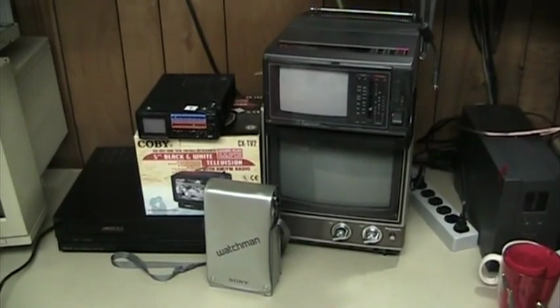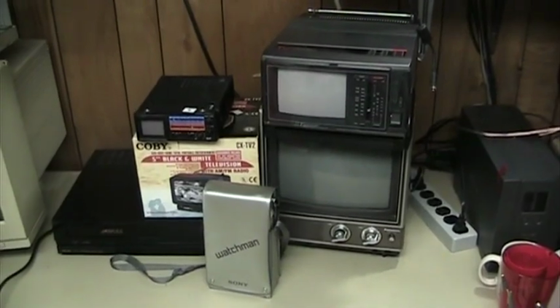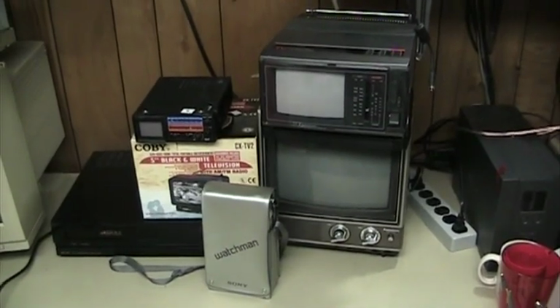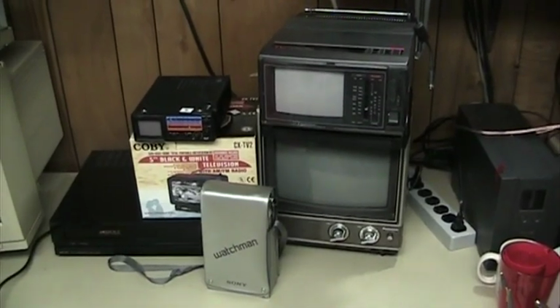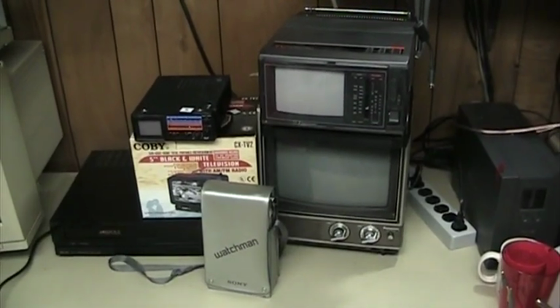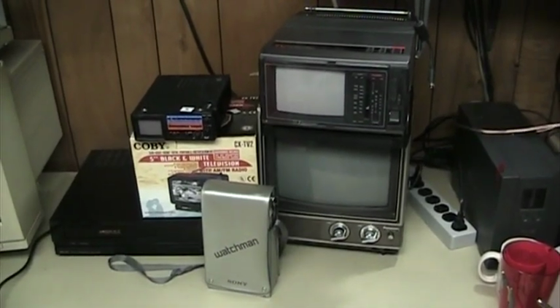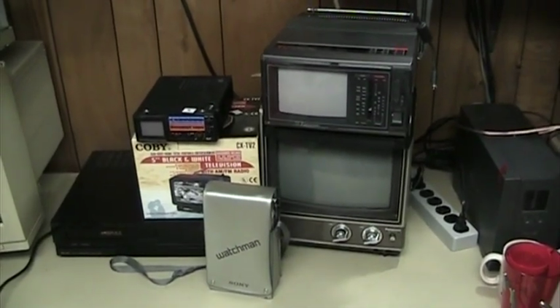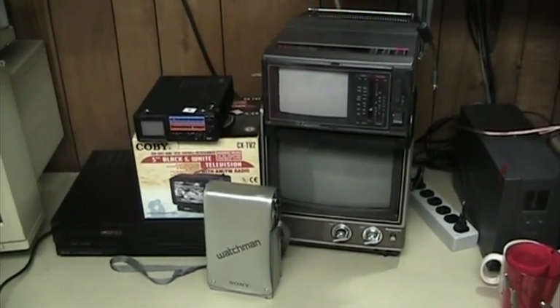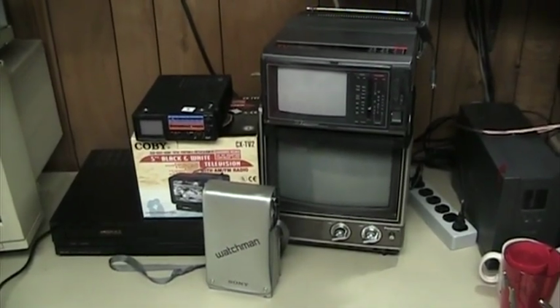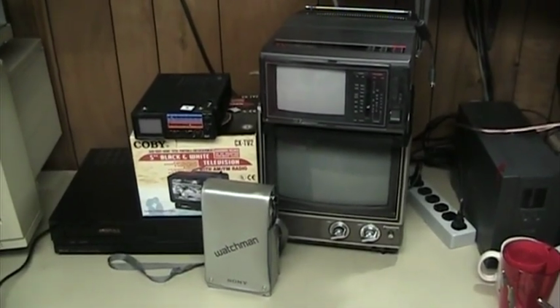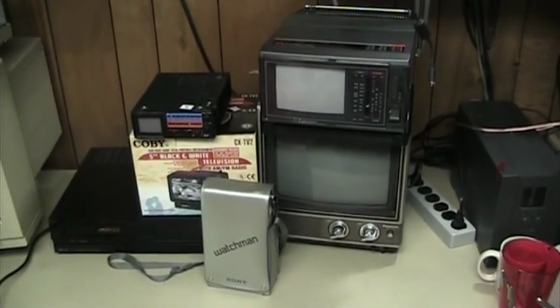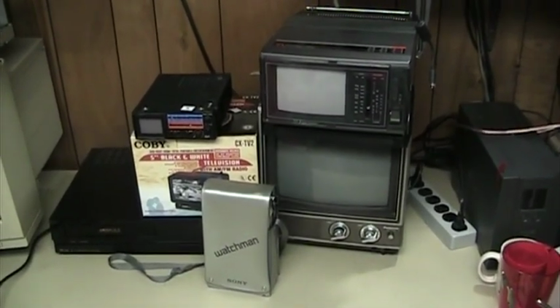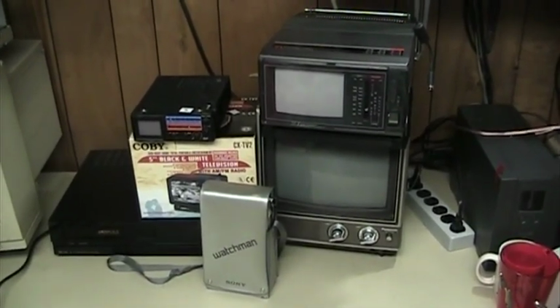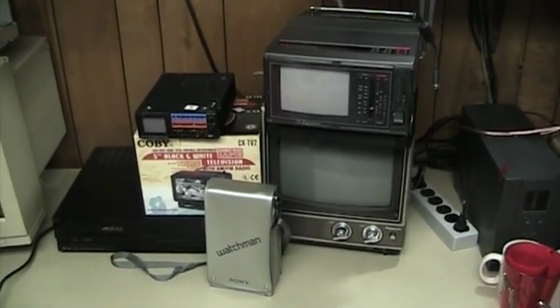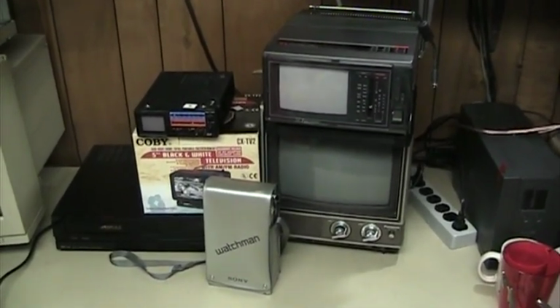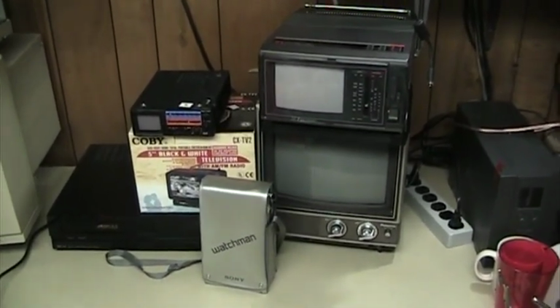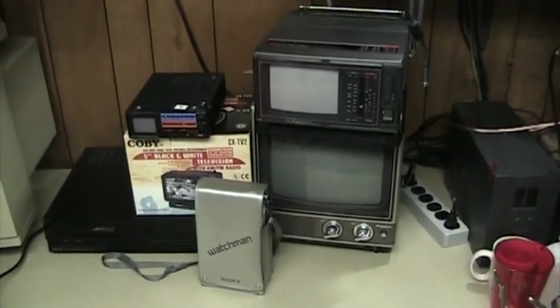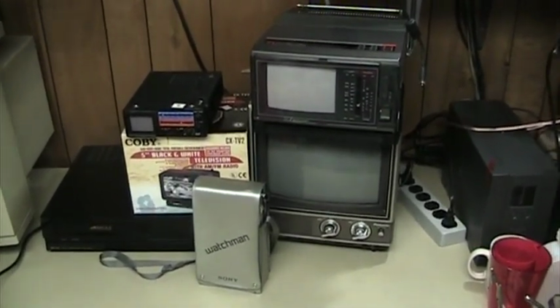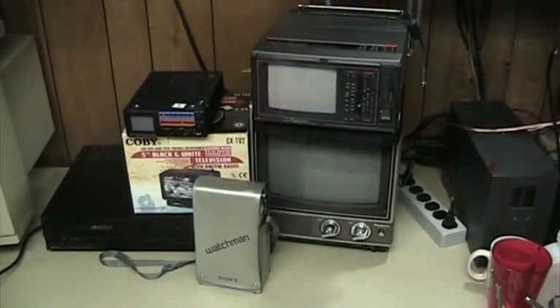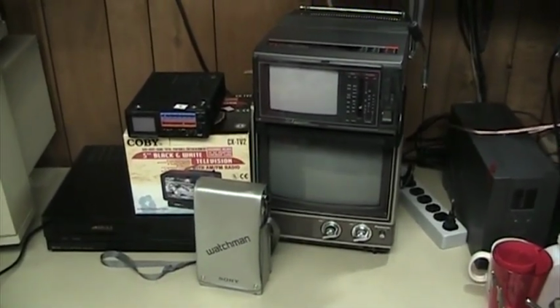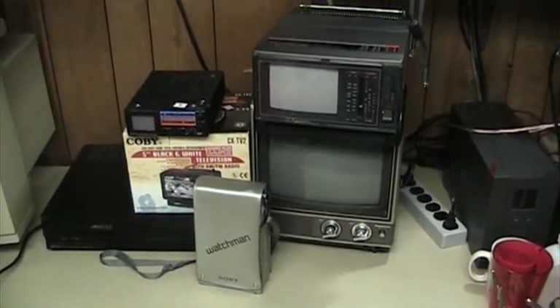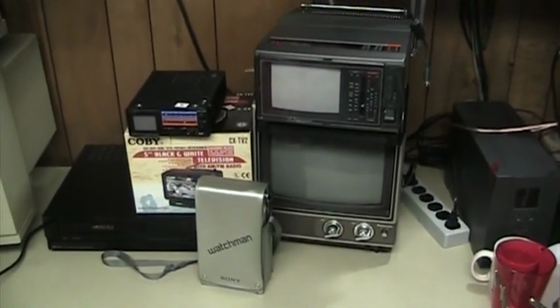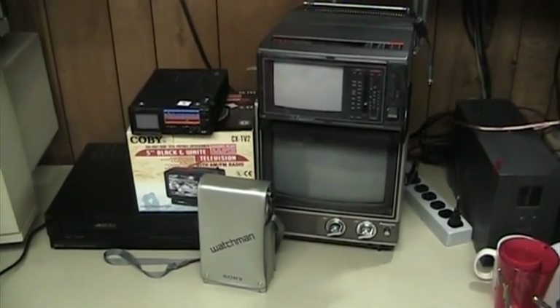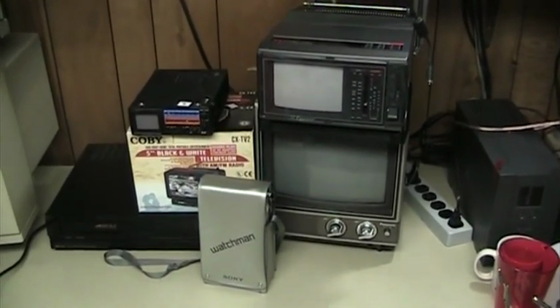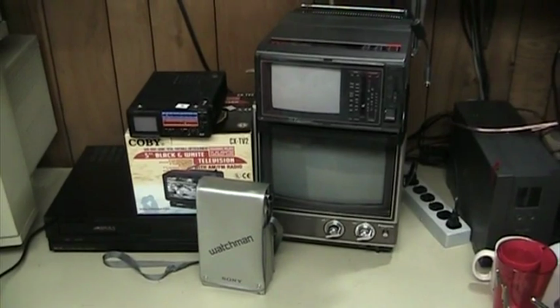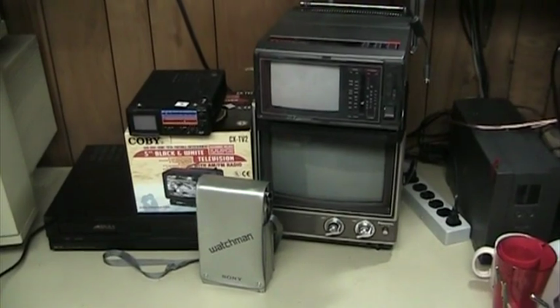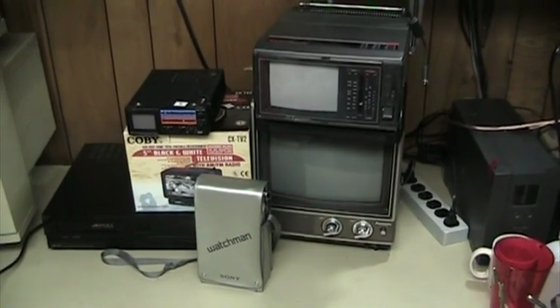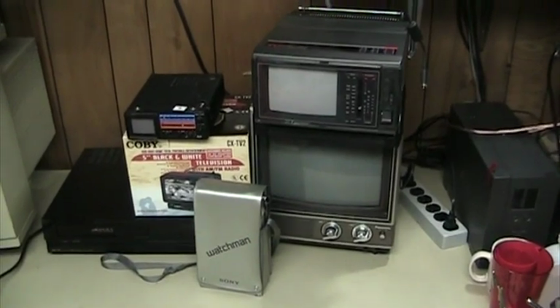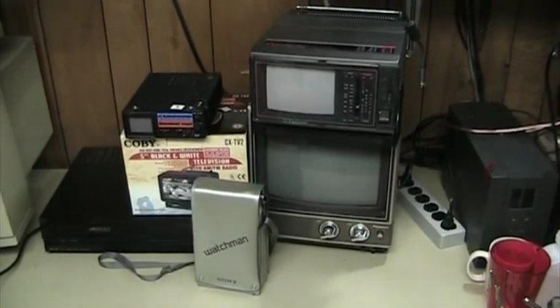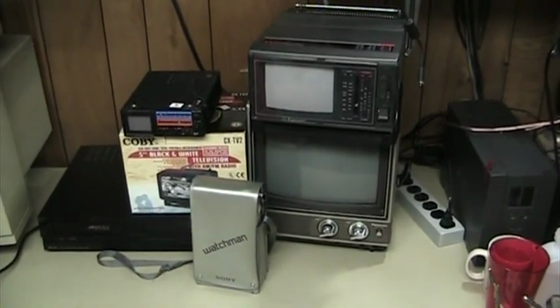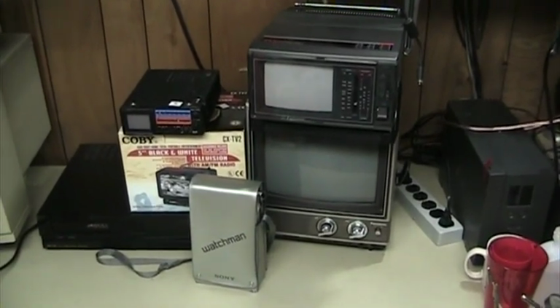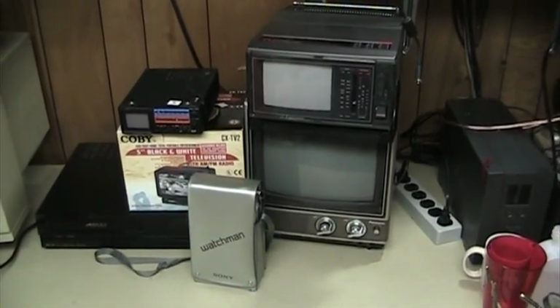Hello everyone, UXWBill here. In this video, I'm going to talk about portable television.